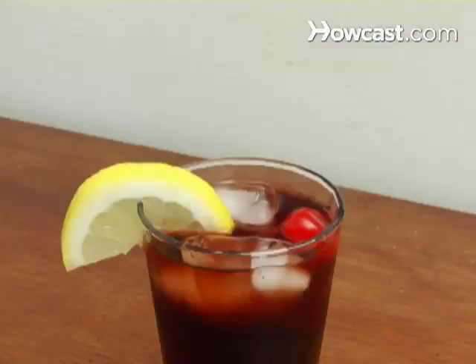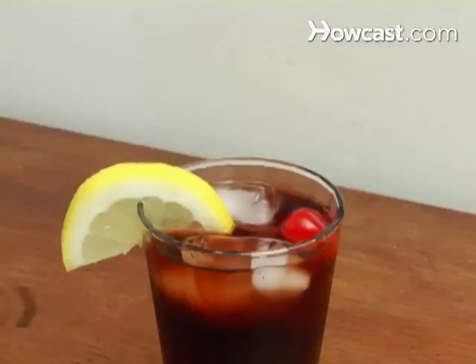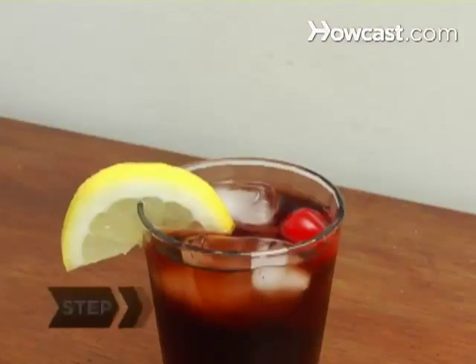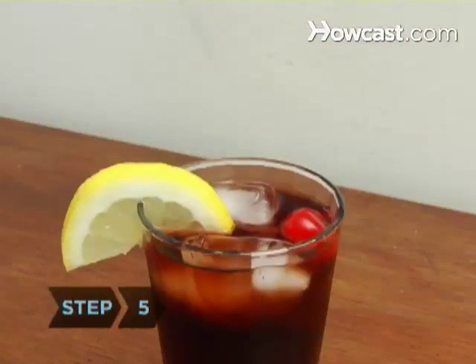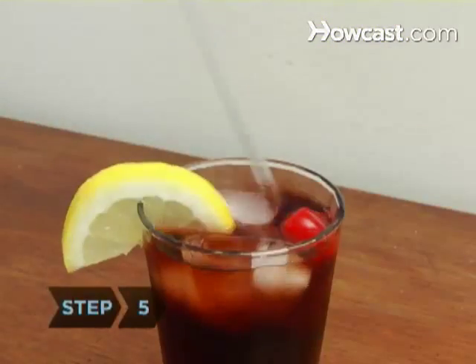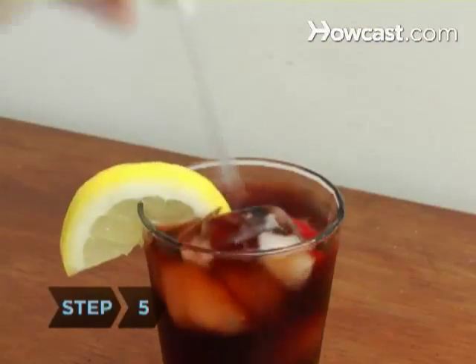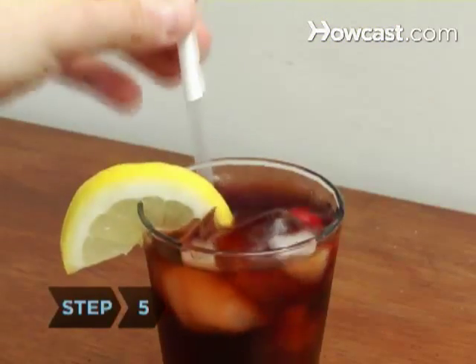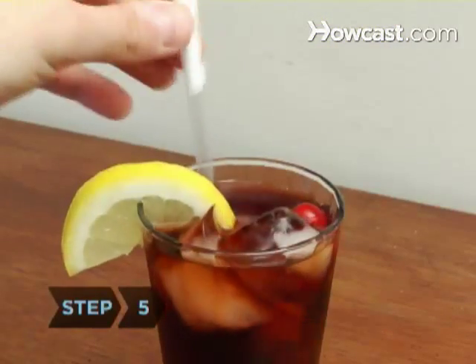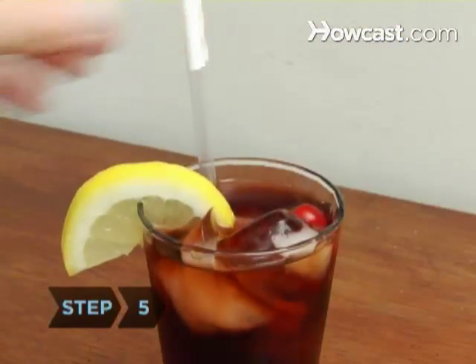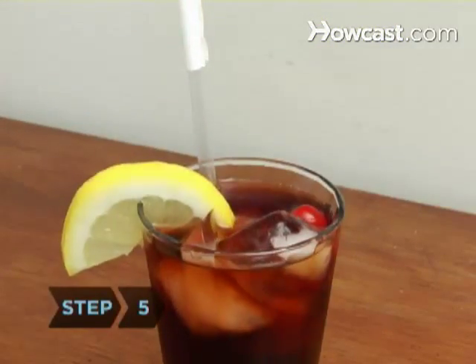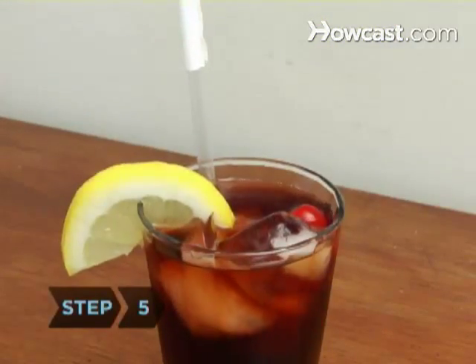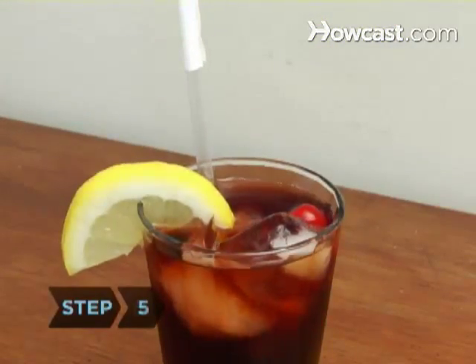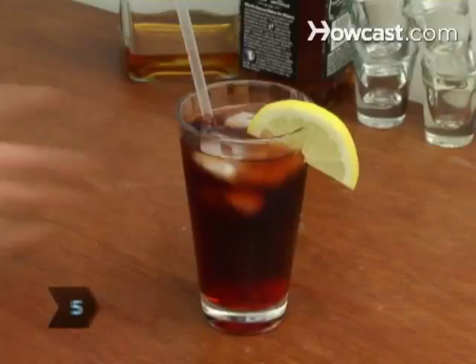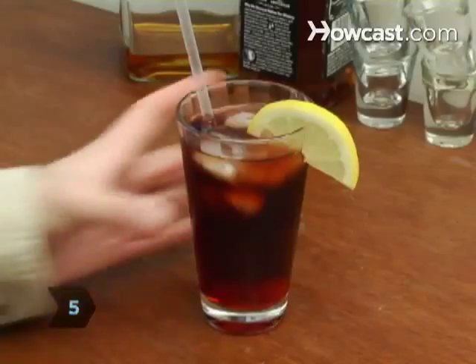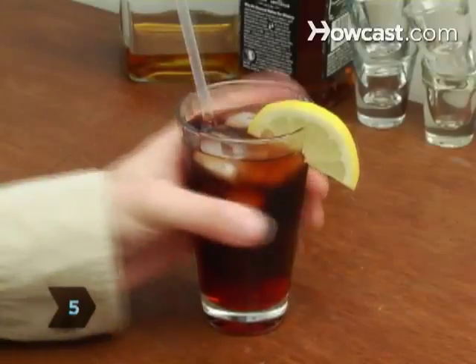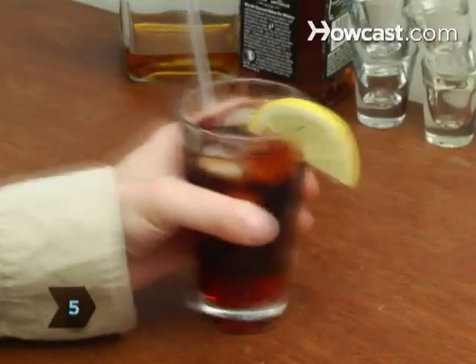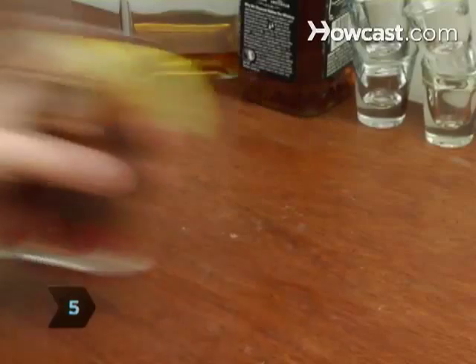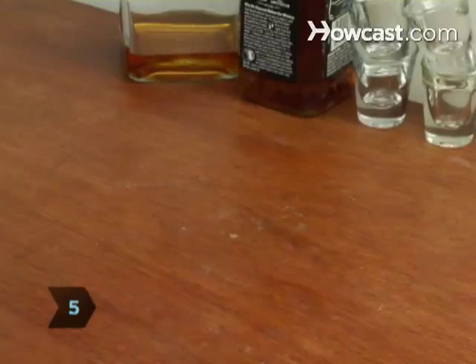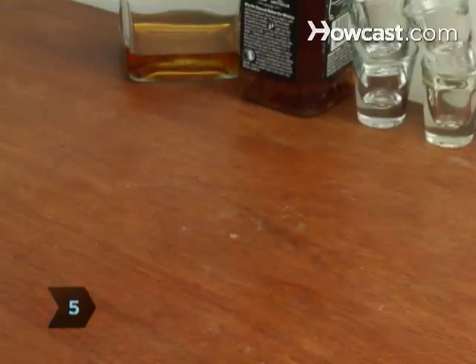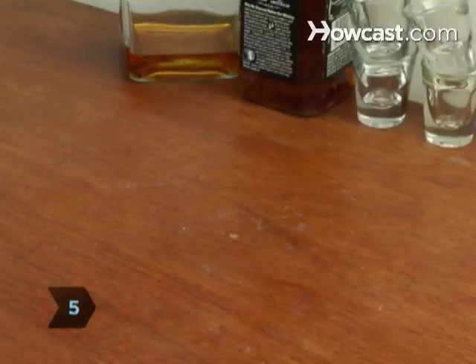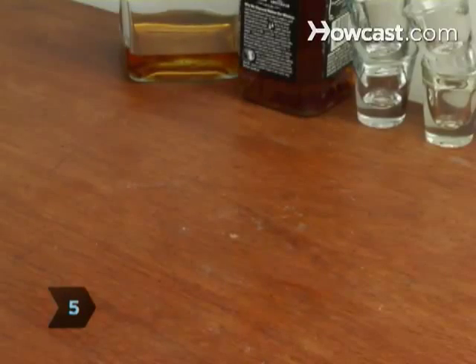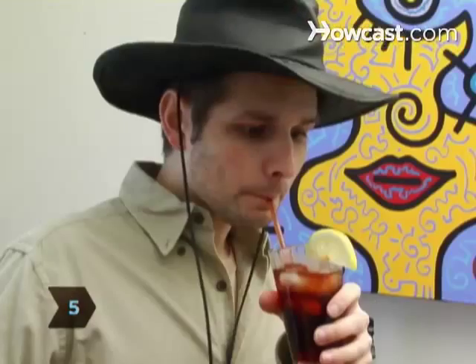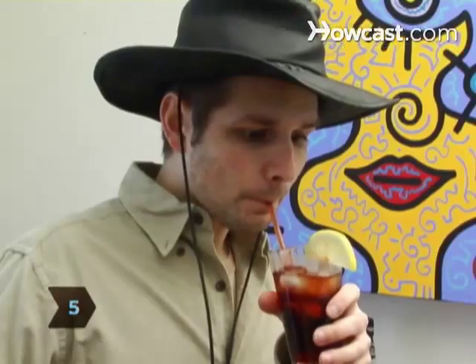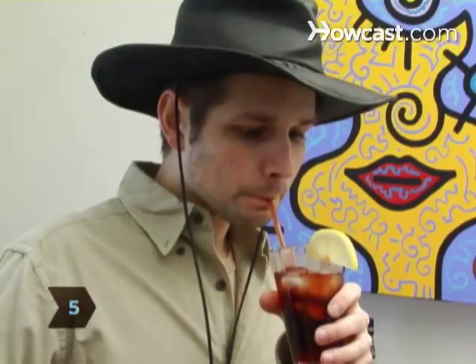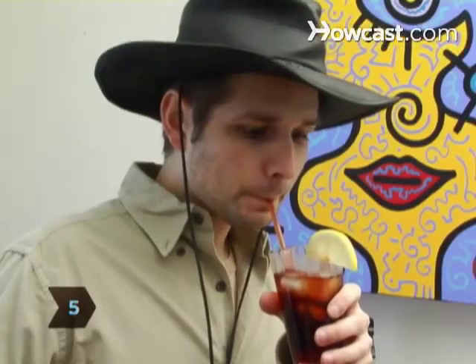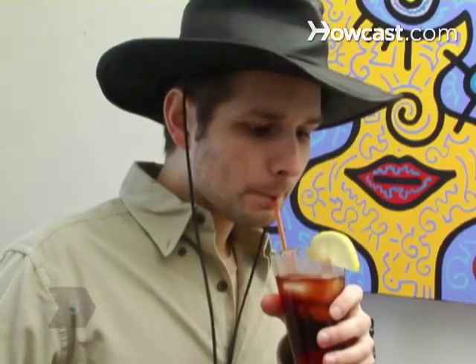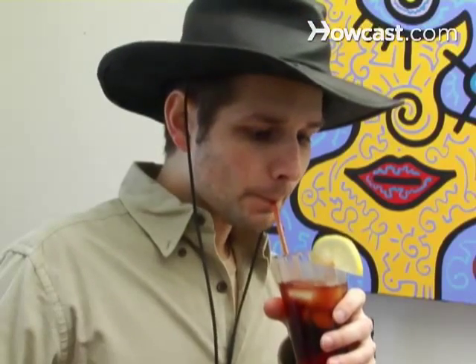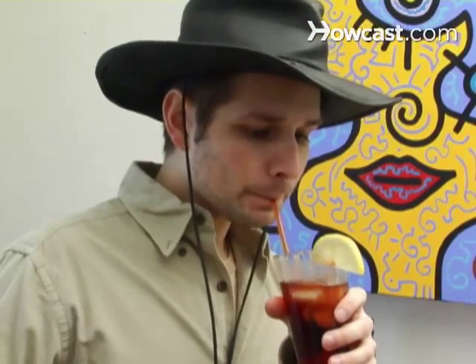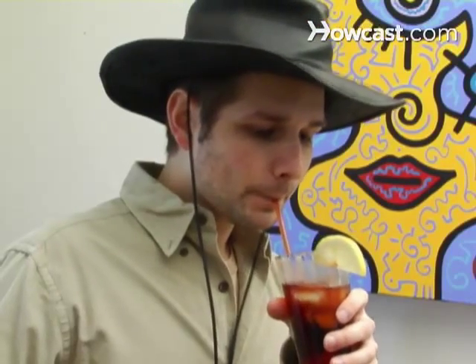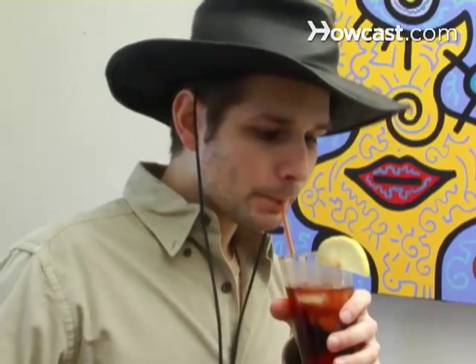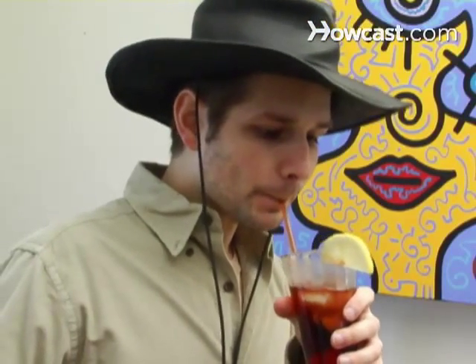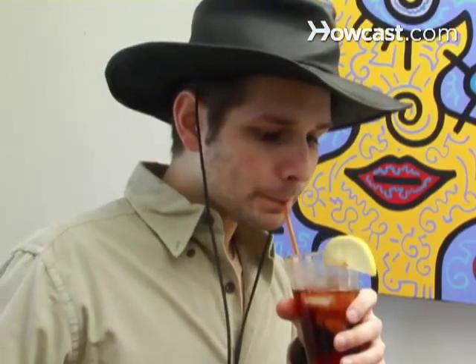Step 5. Serve with a straw. Consider setting a one-refill limit — kids are sure to find these drinks addictive.